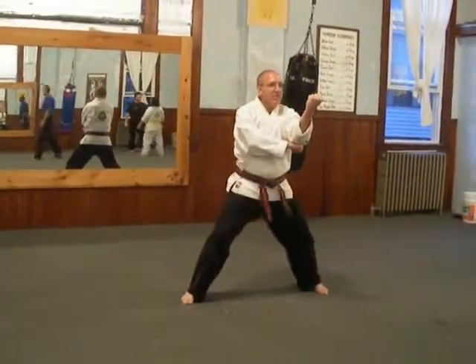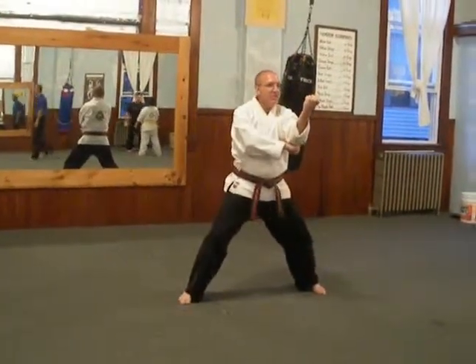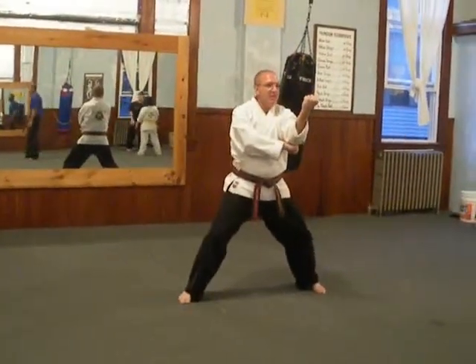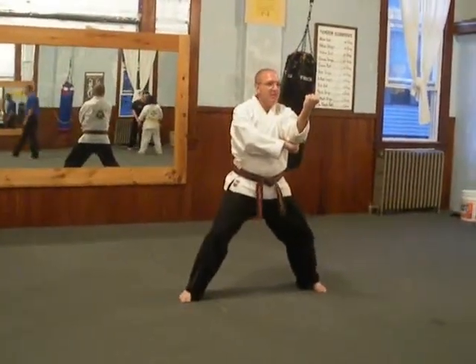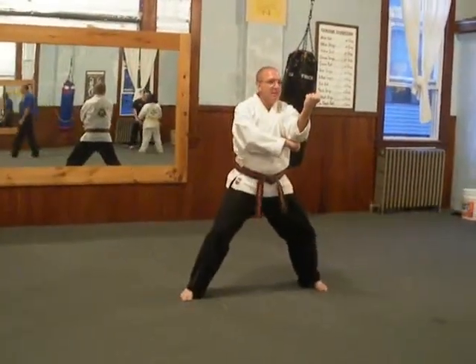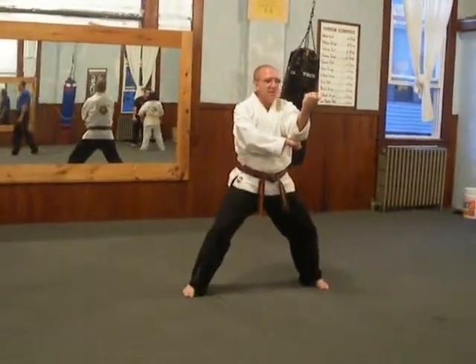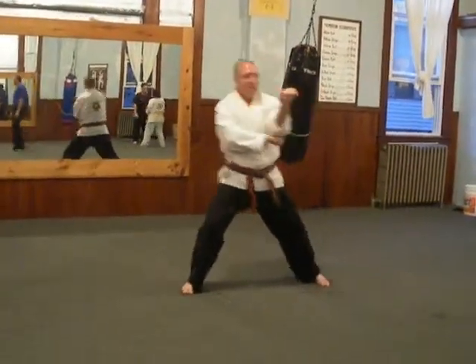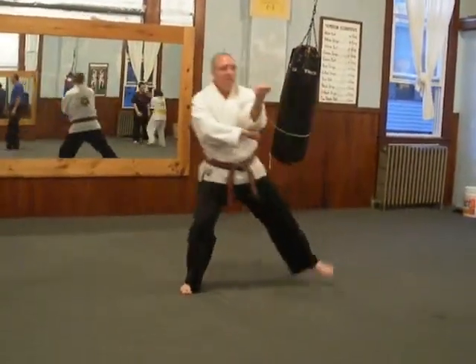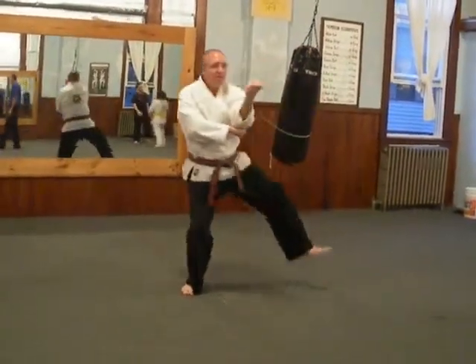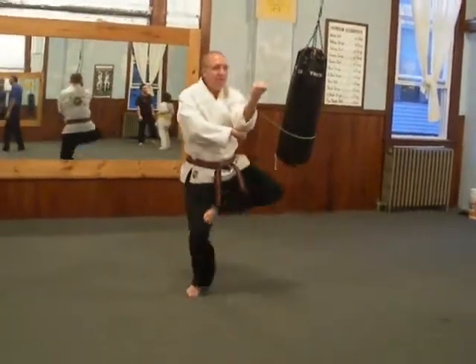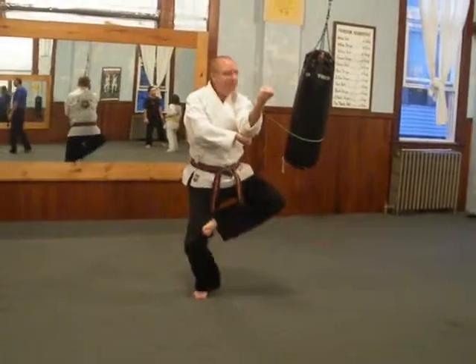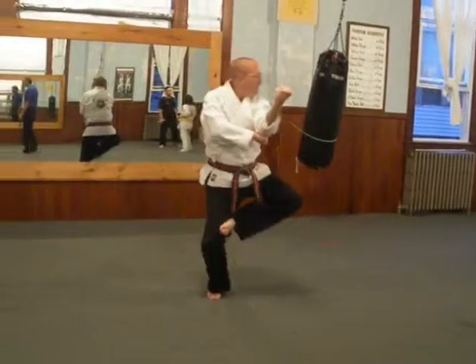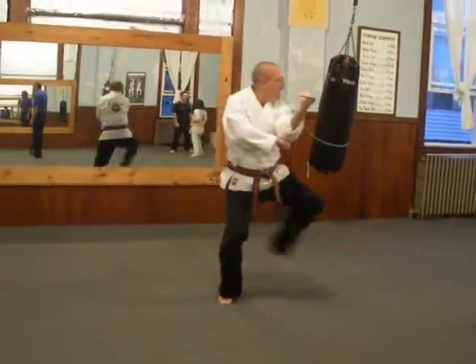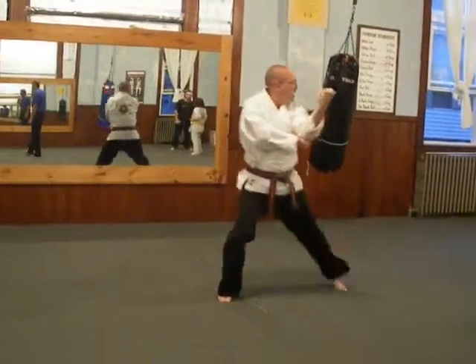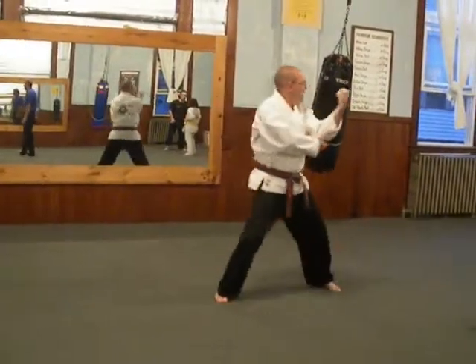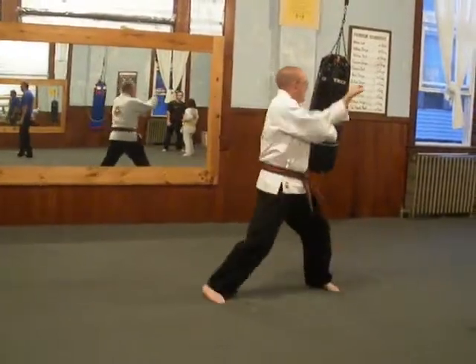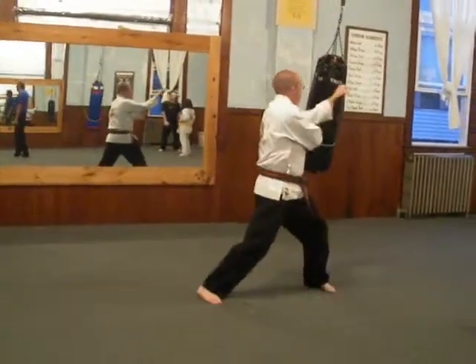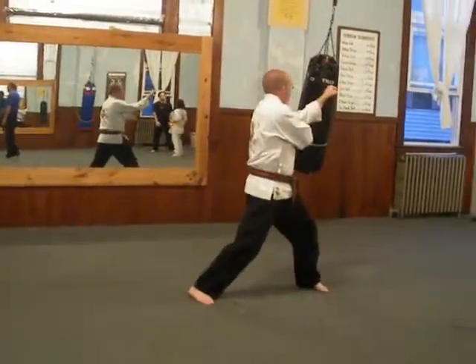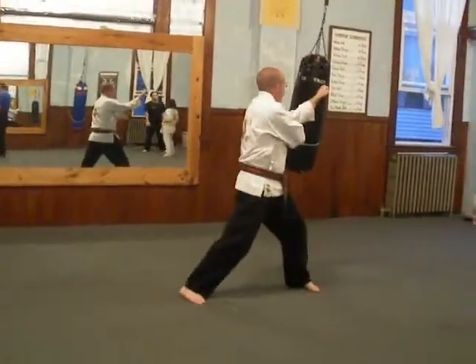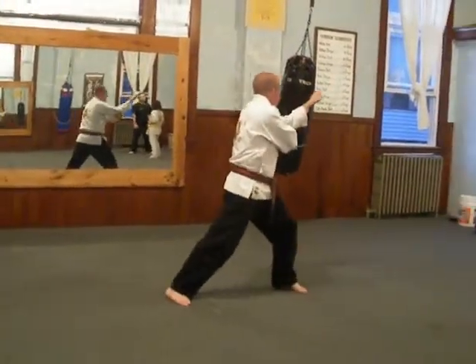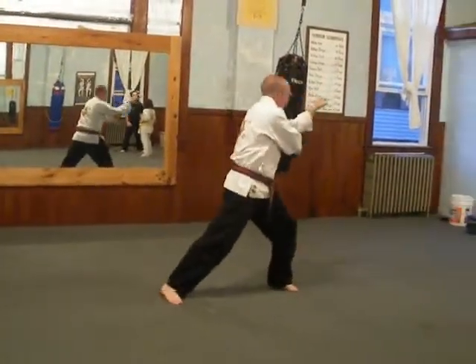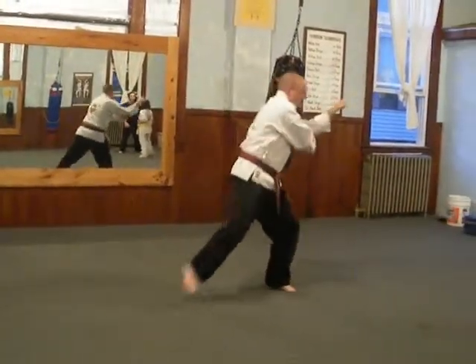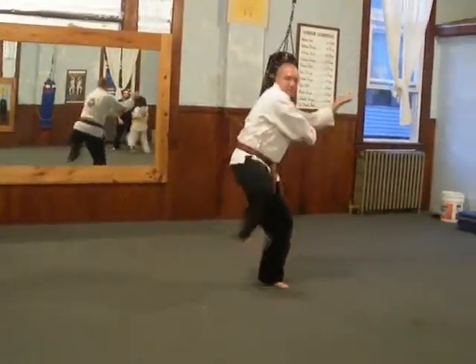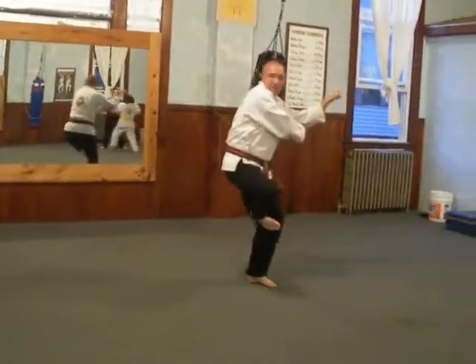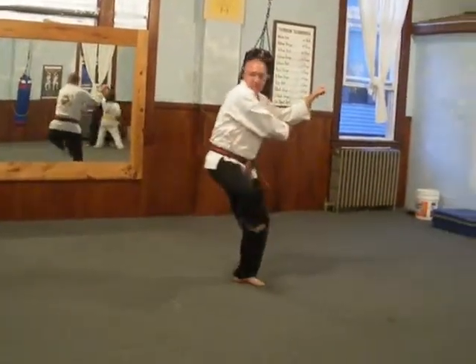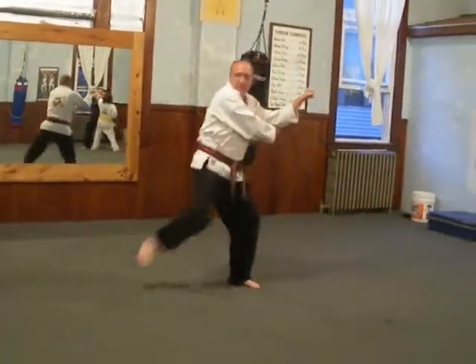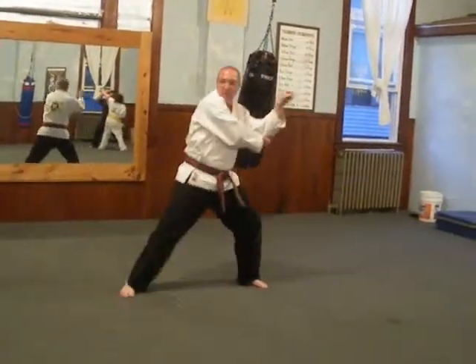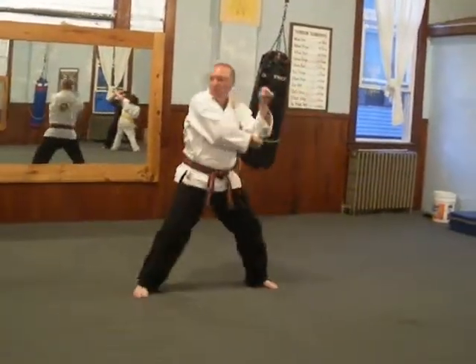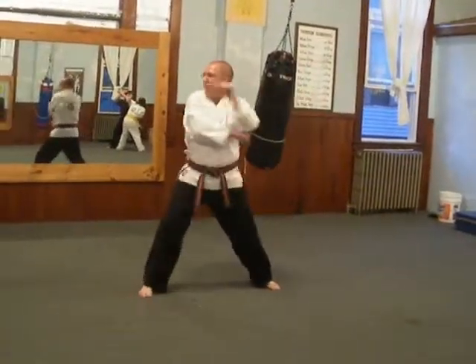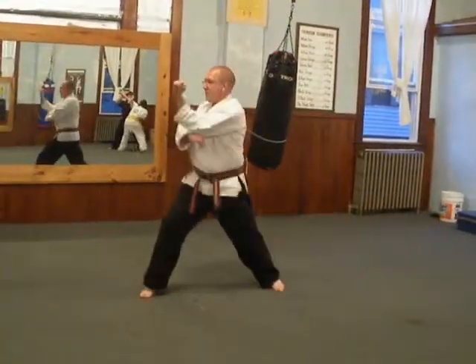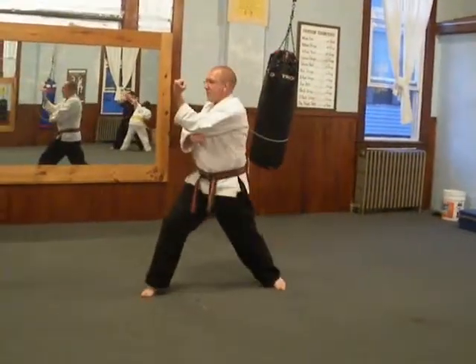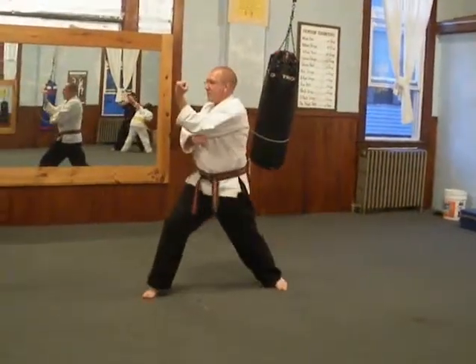Inside. The knee. Outside. Knee. Inside.